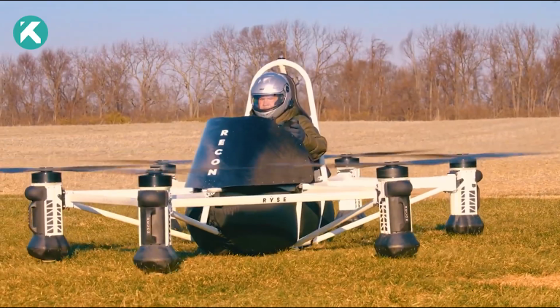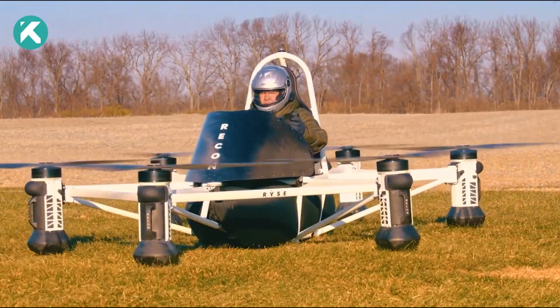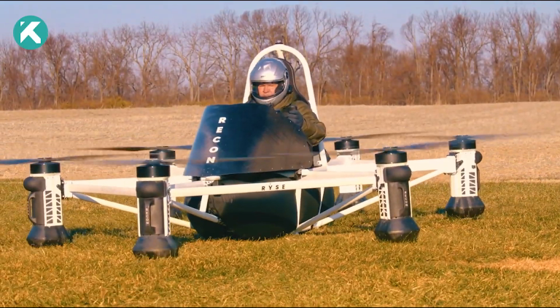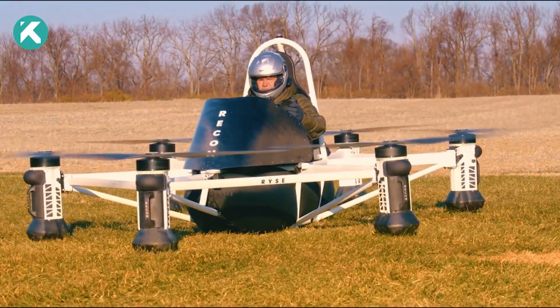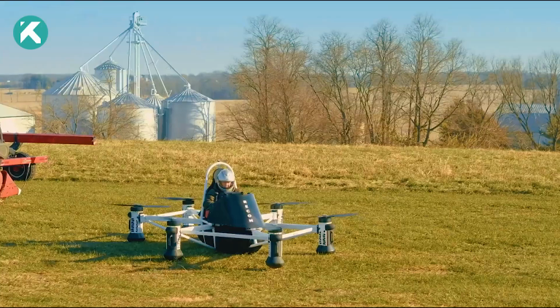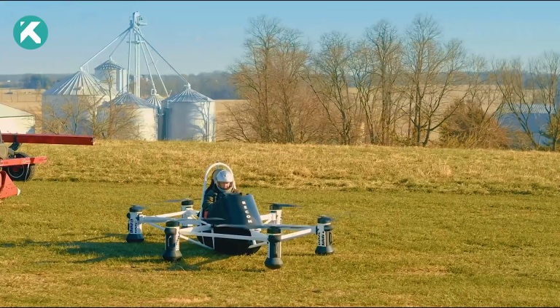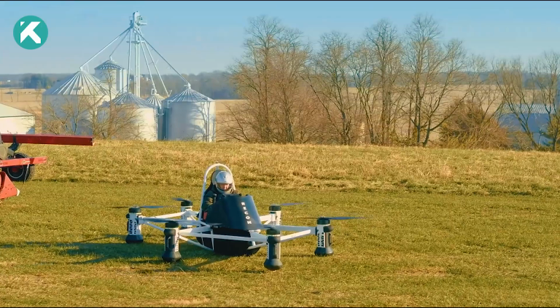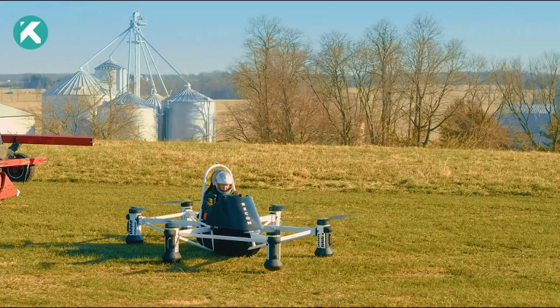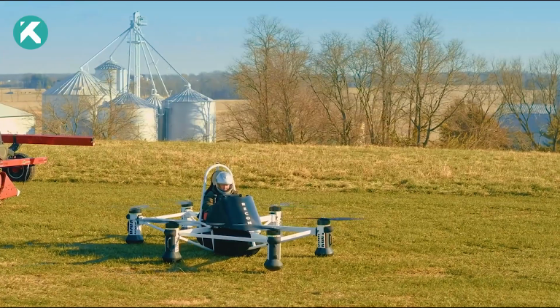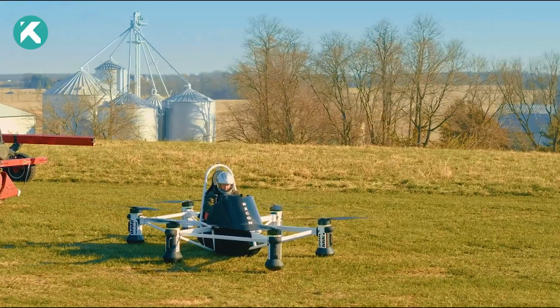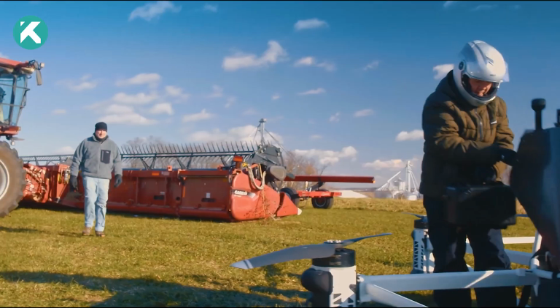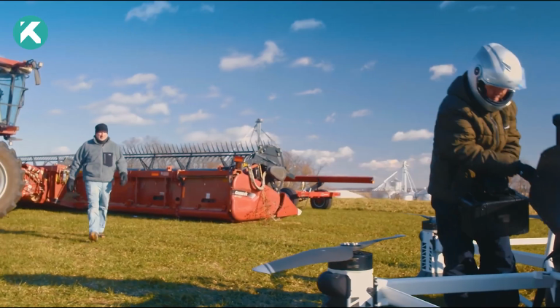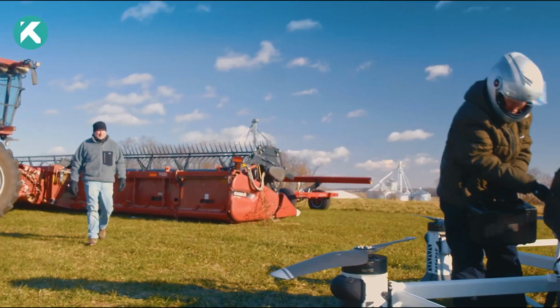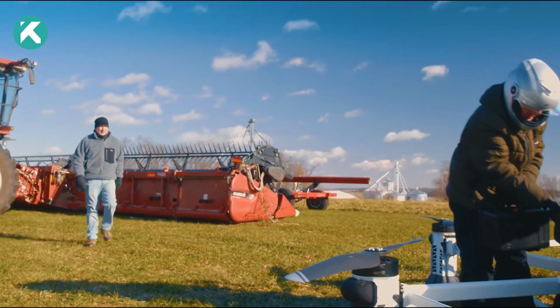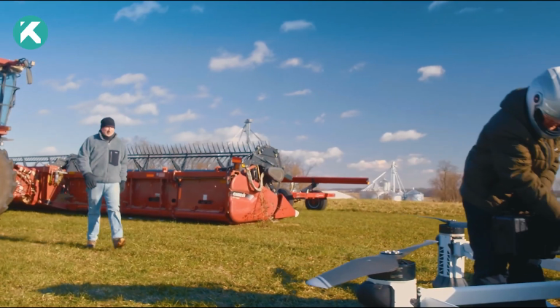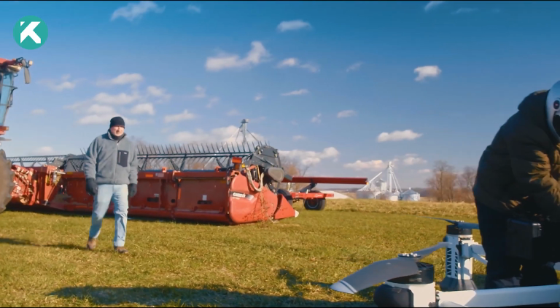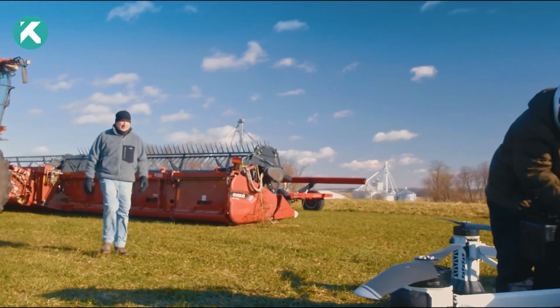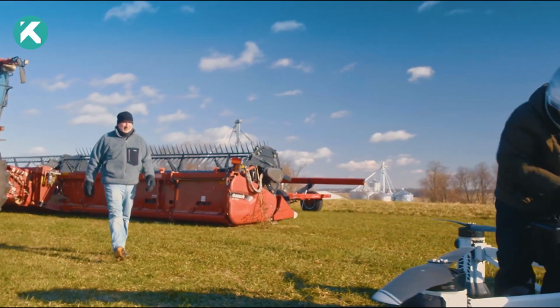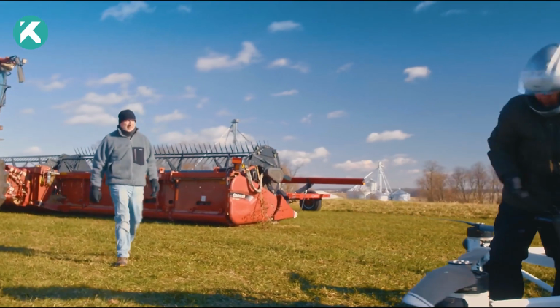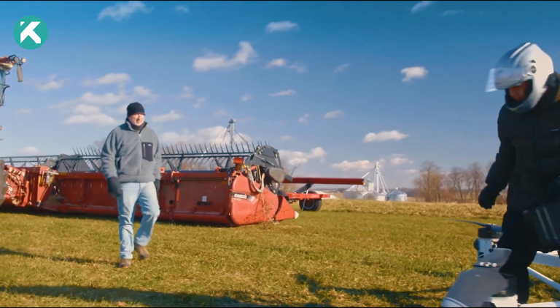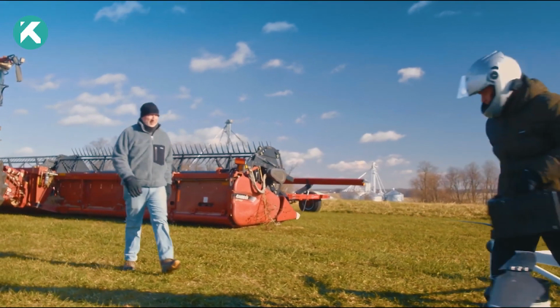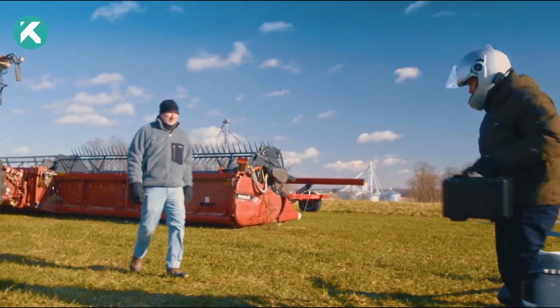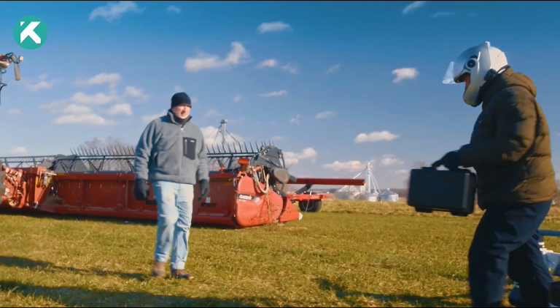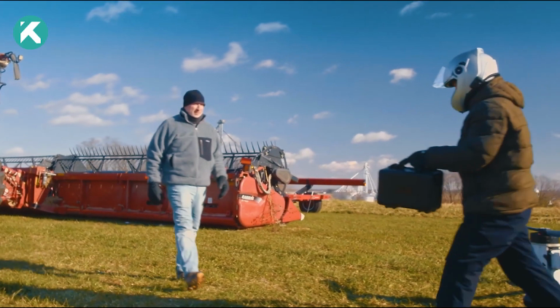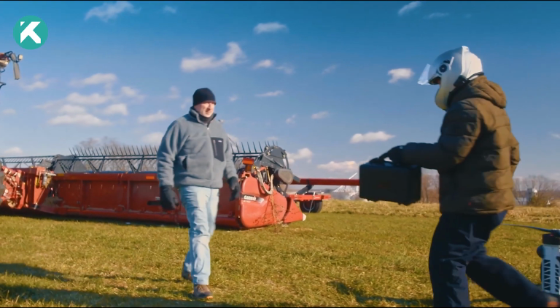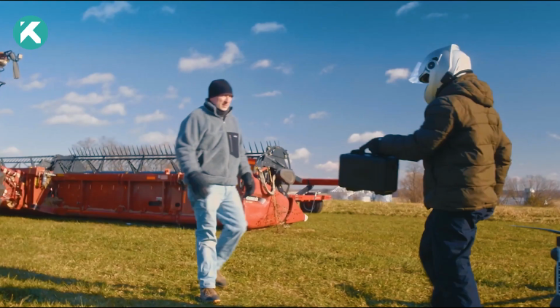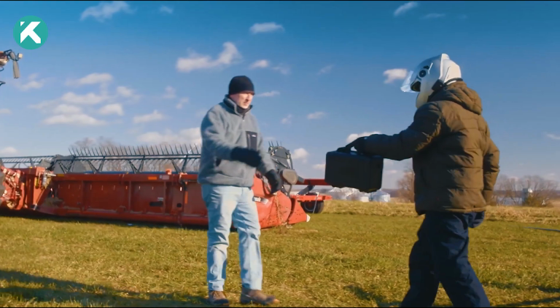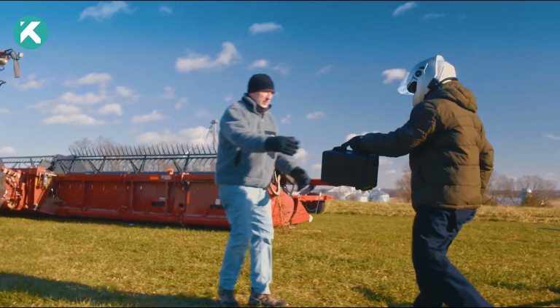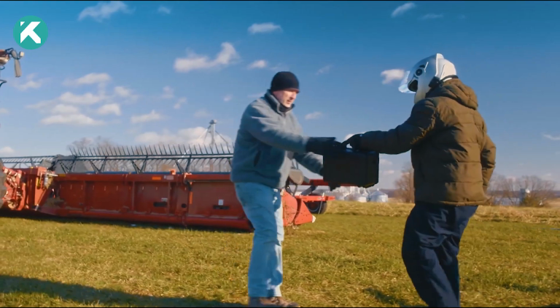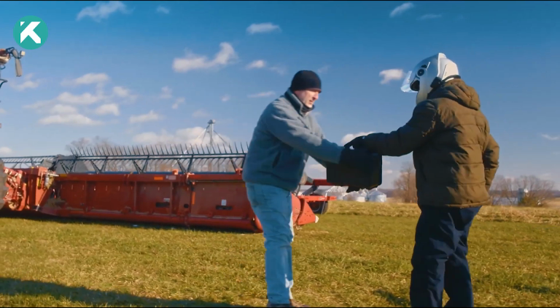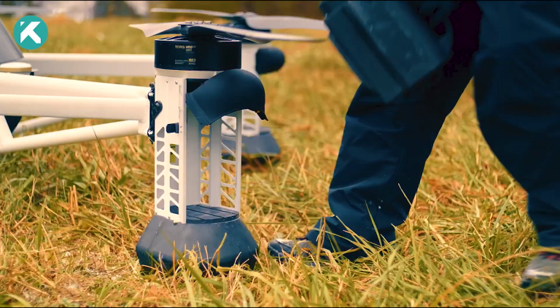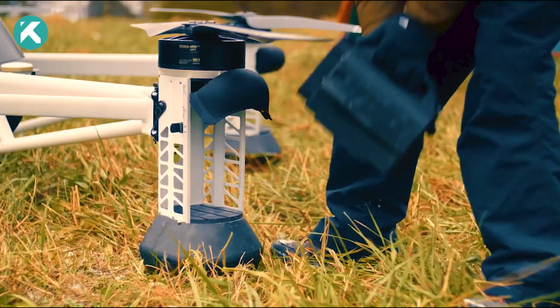You can now pre-order it, with deliveries expected by year-end, at an estimated cost of $150,000.